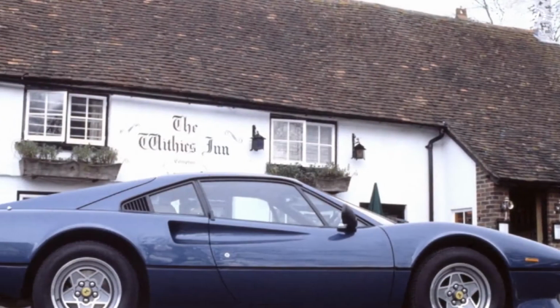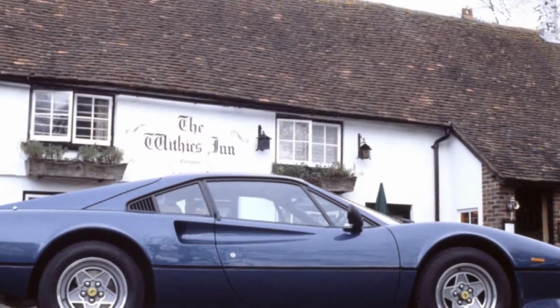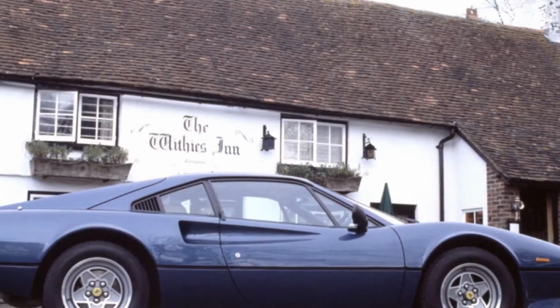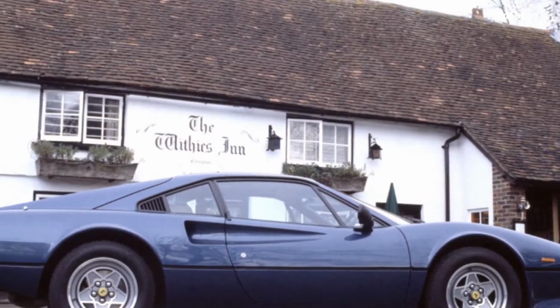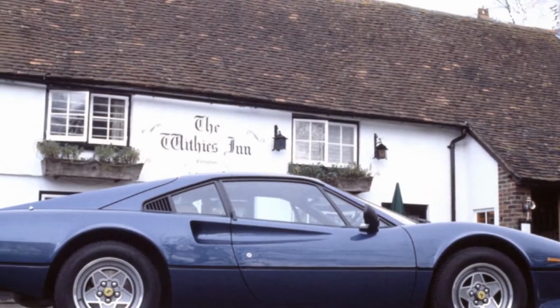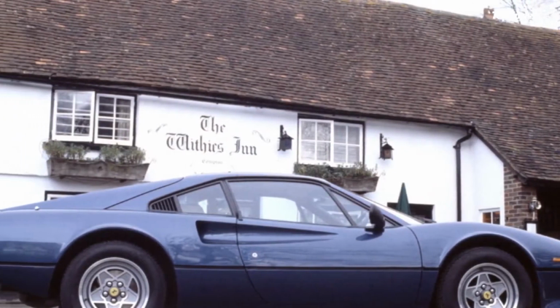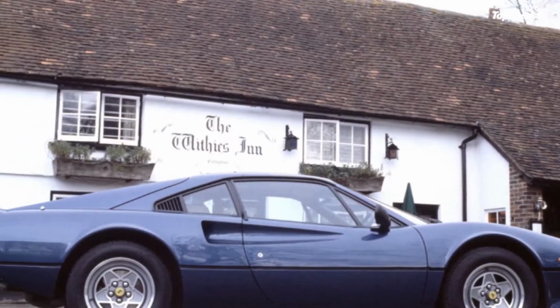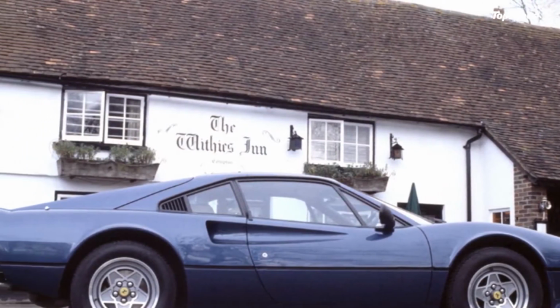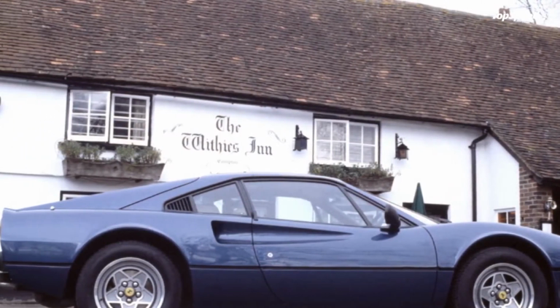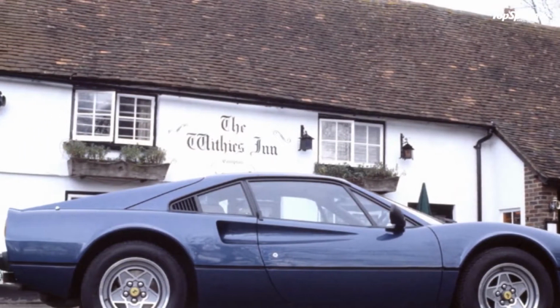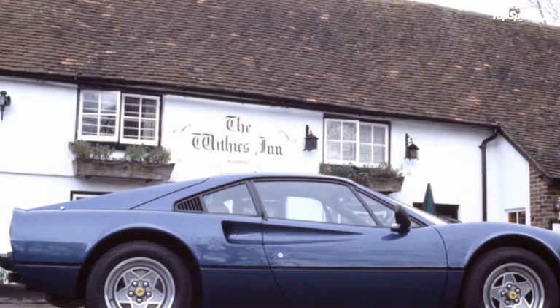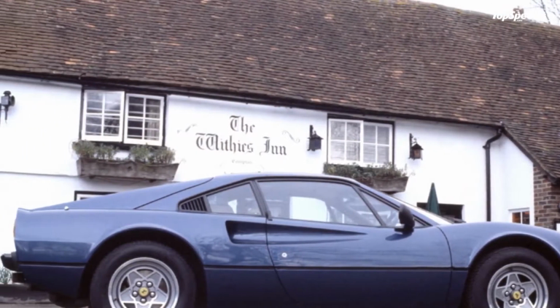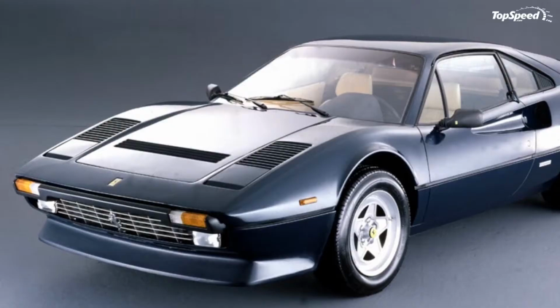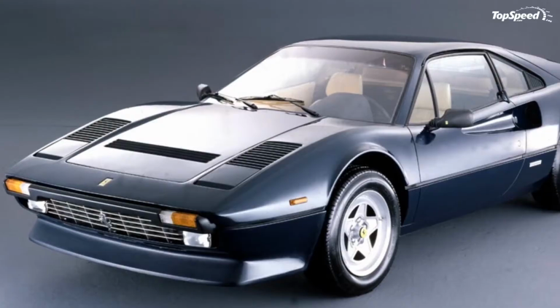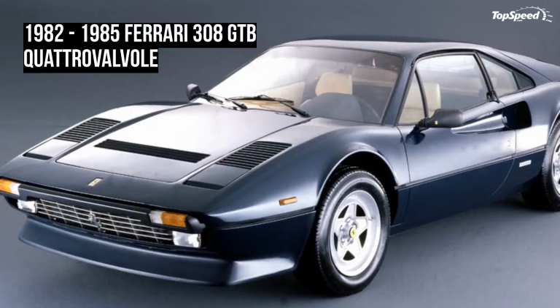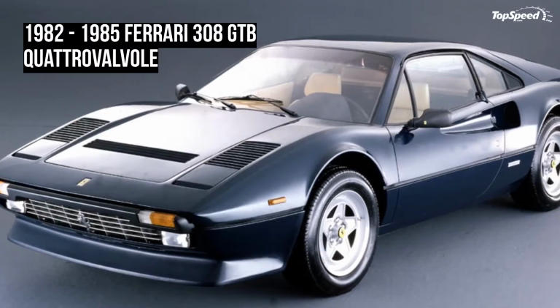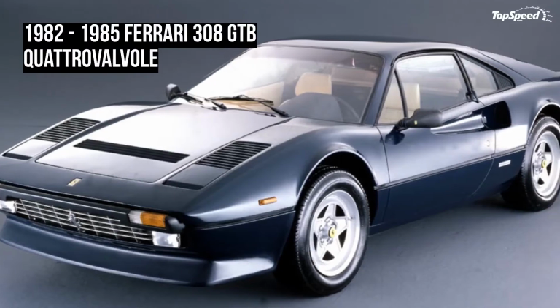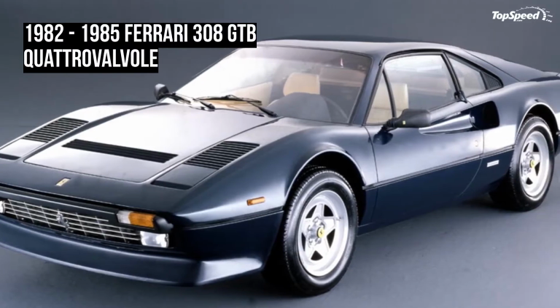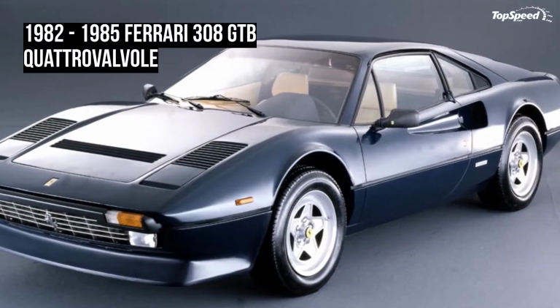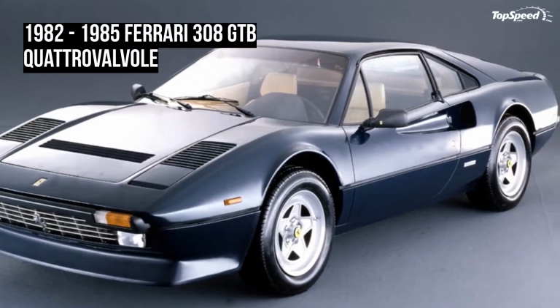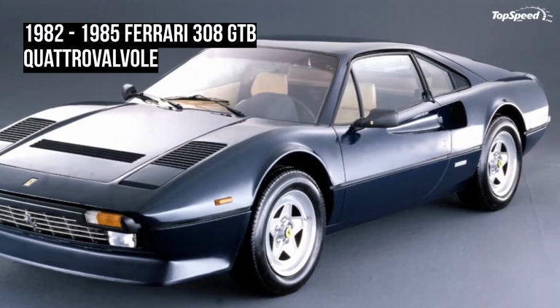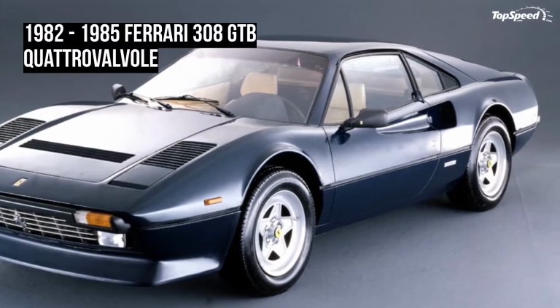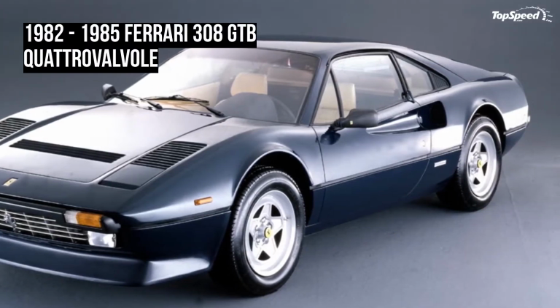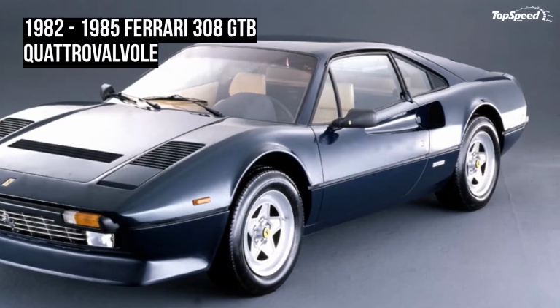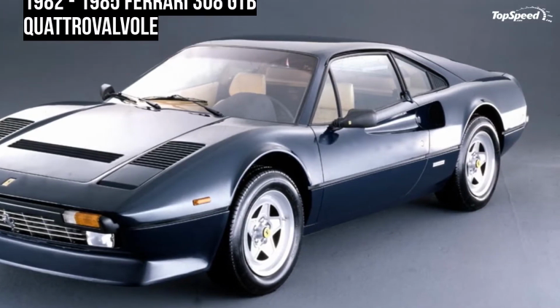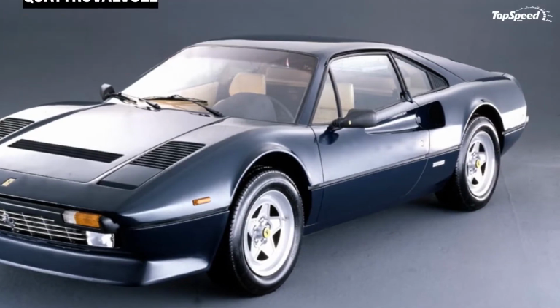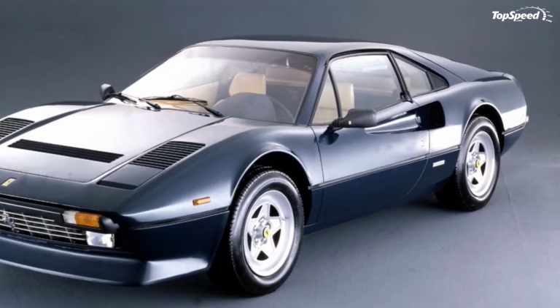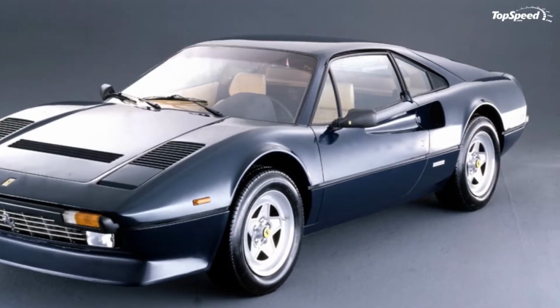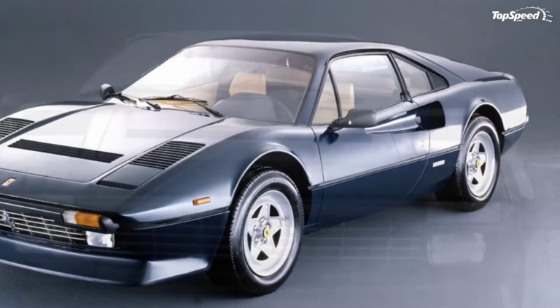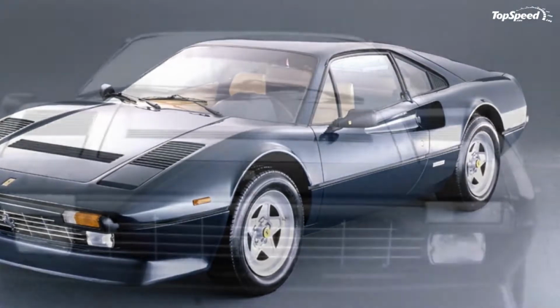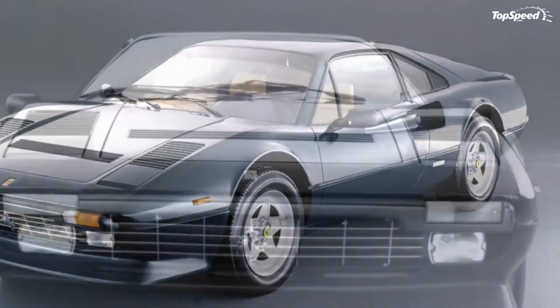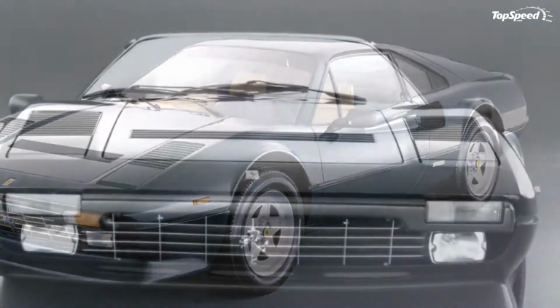The car retained the fuel injection, but upgraded to a new head design that brought power back up to where it should be.